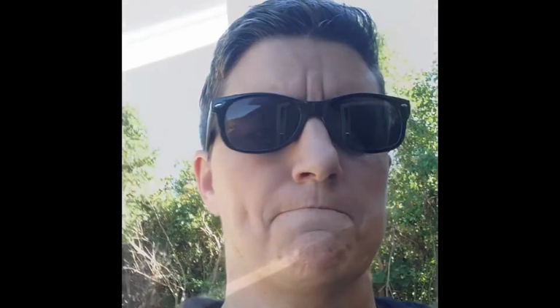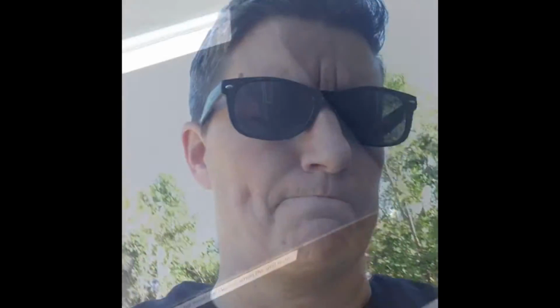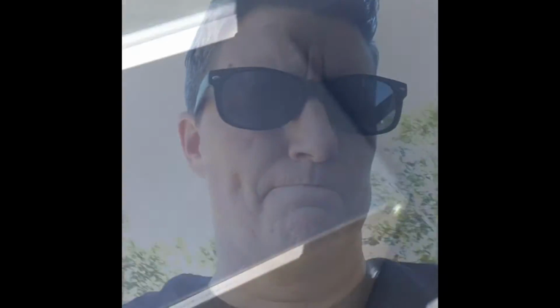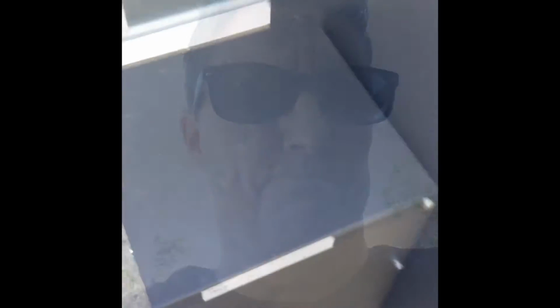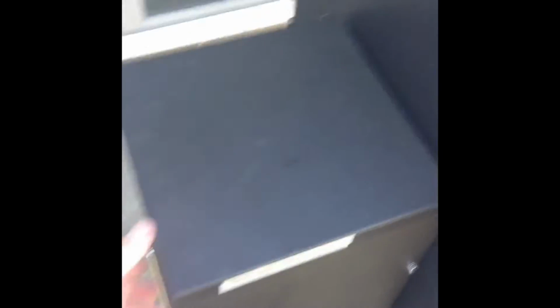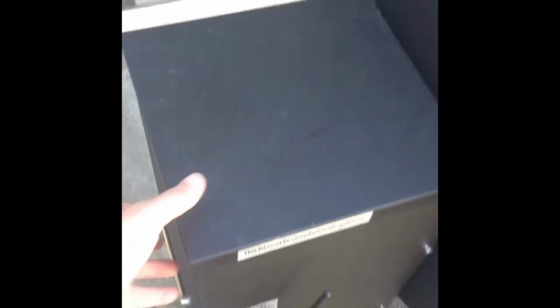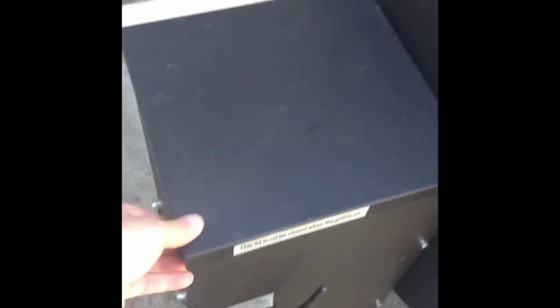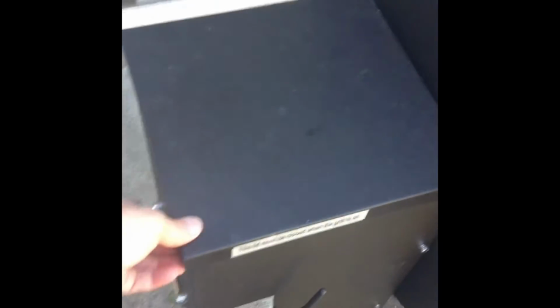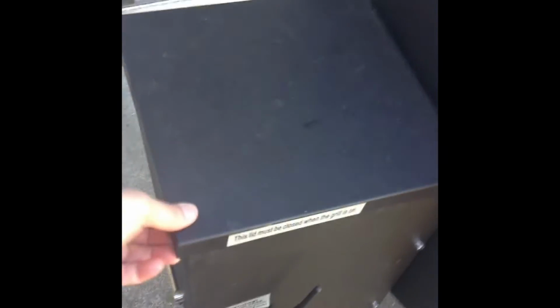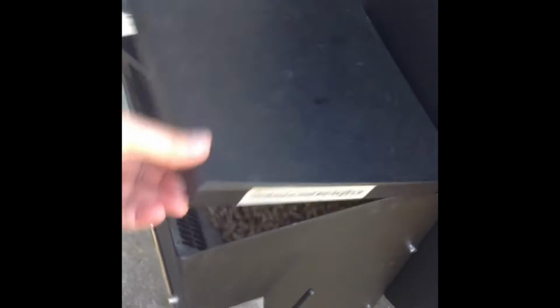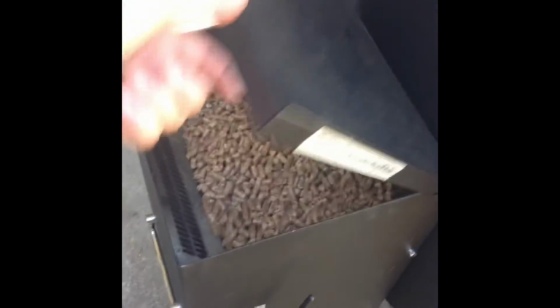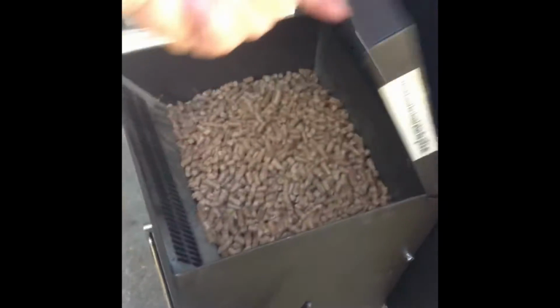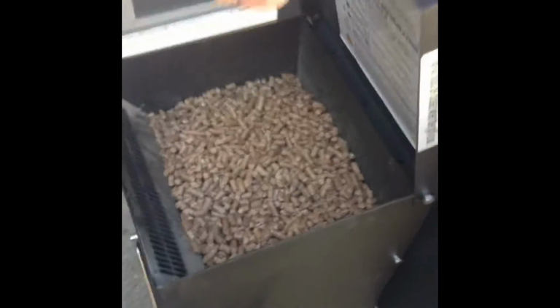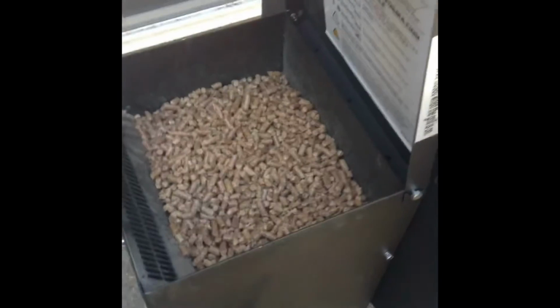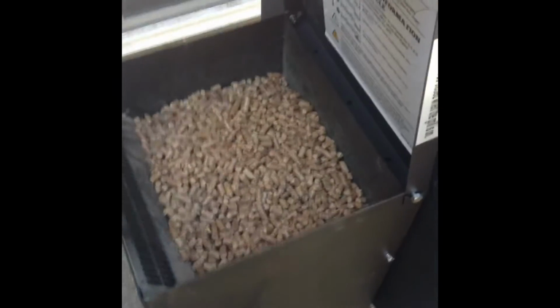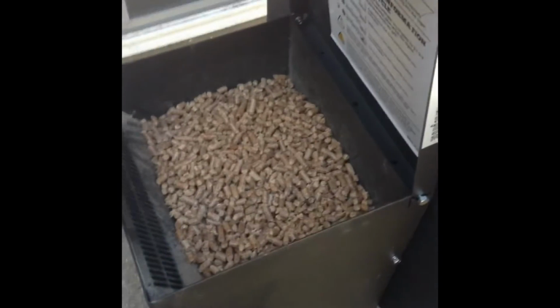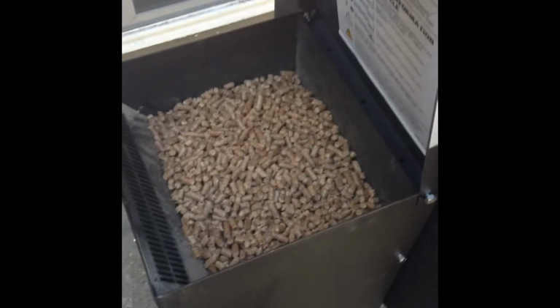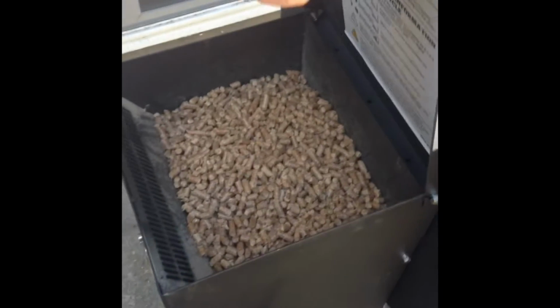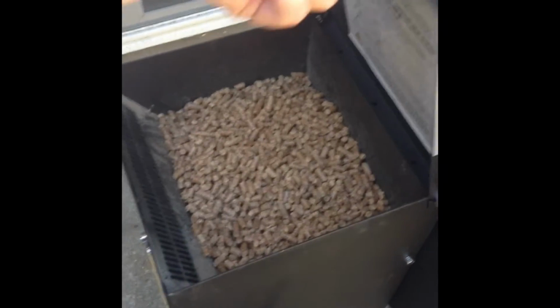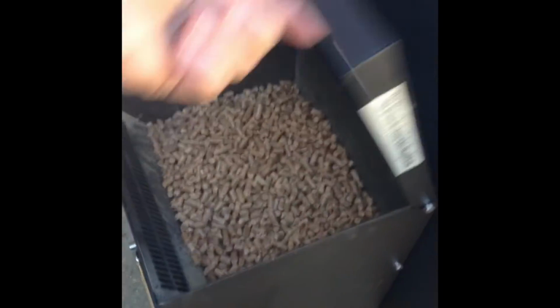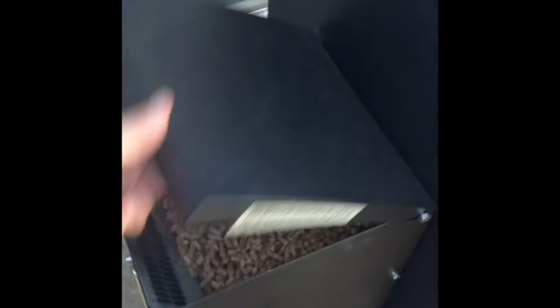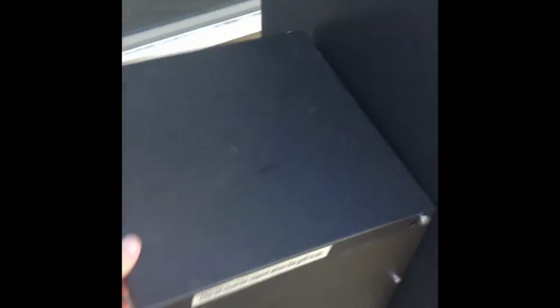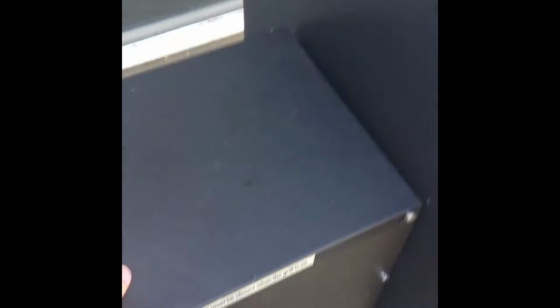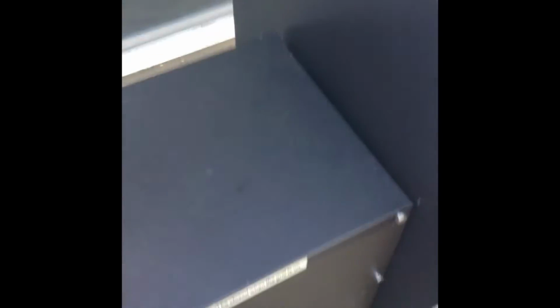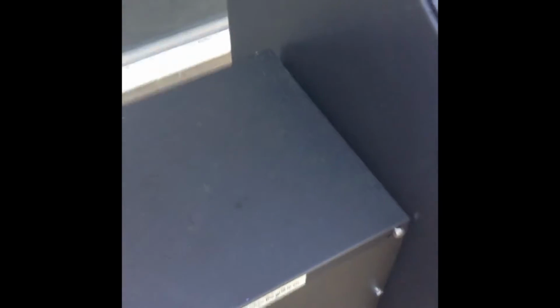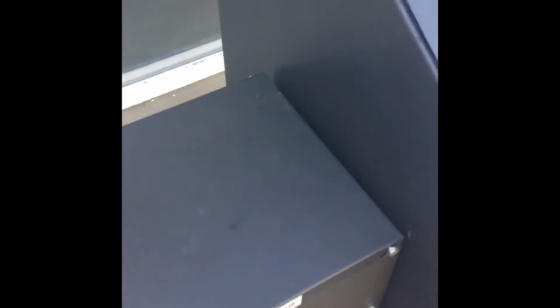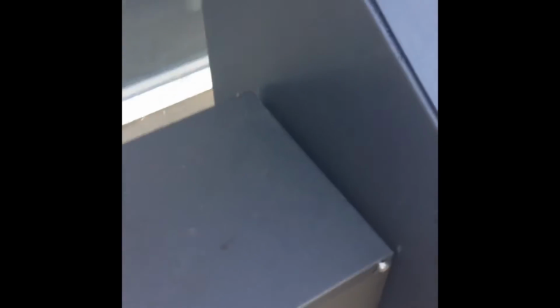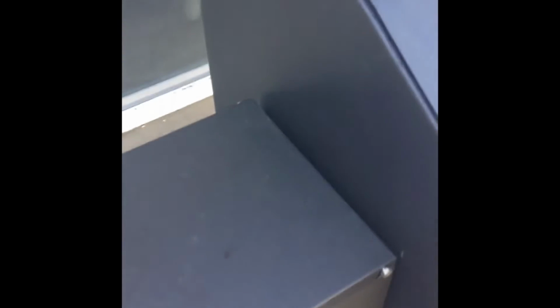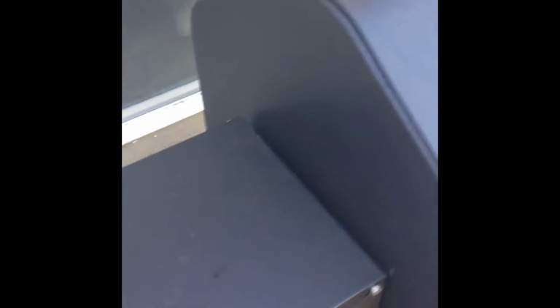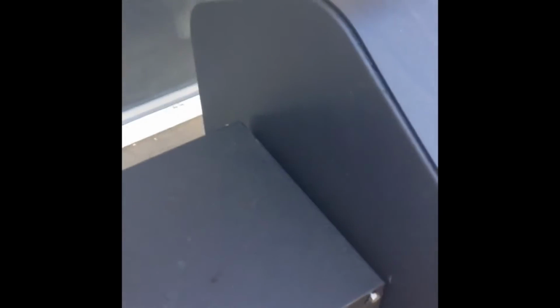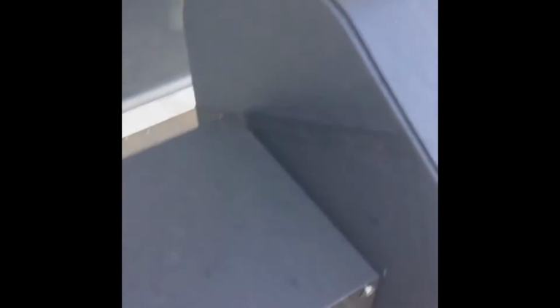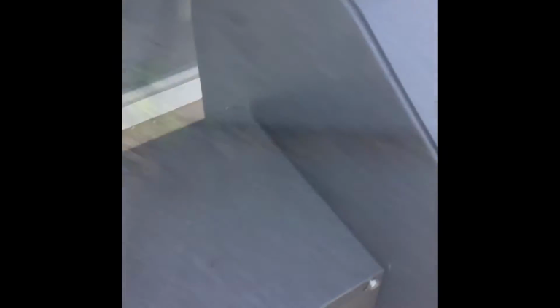You also want to check to make sure you're full of pellets — pellets.